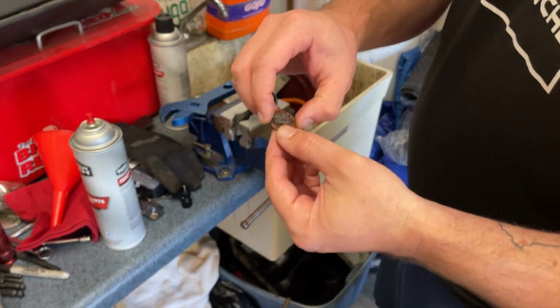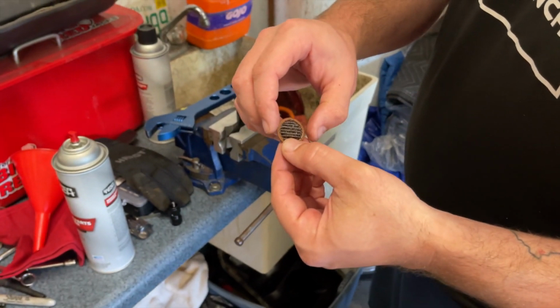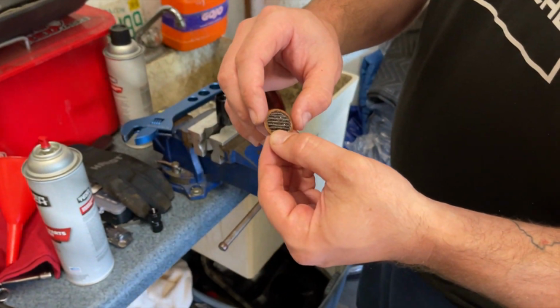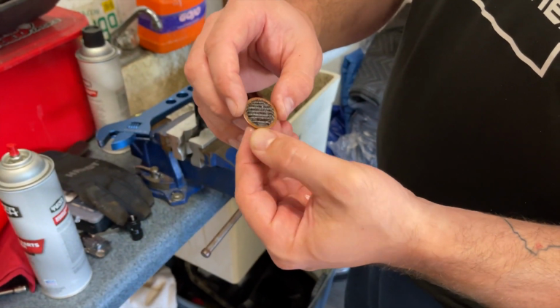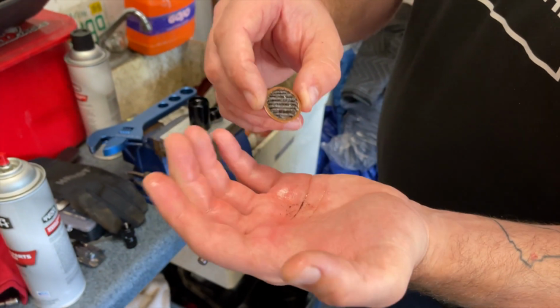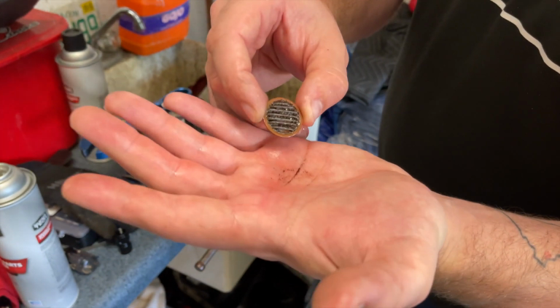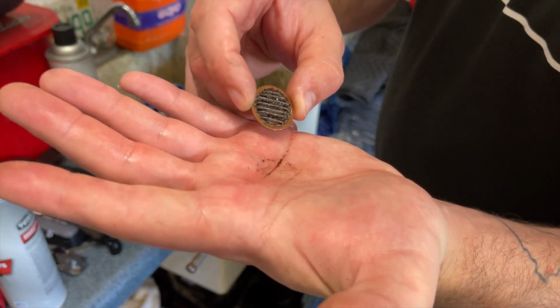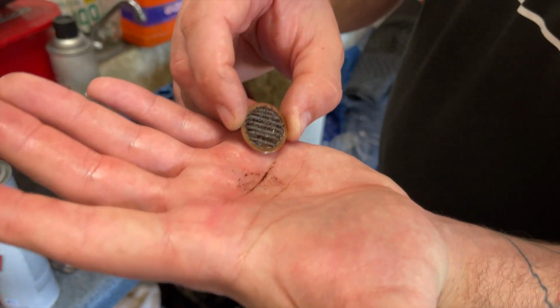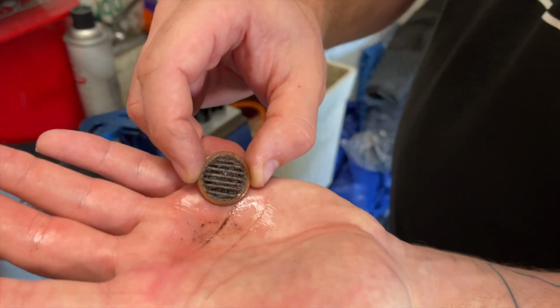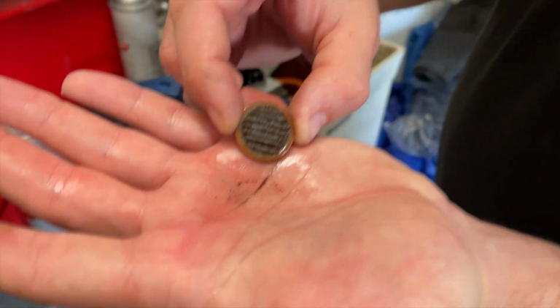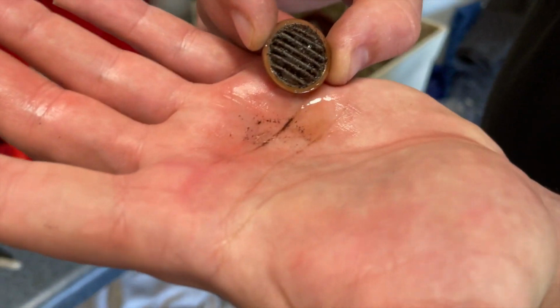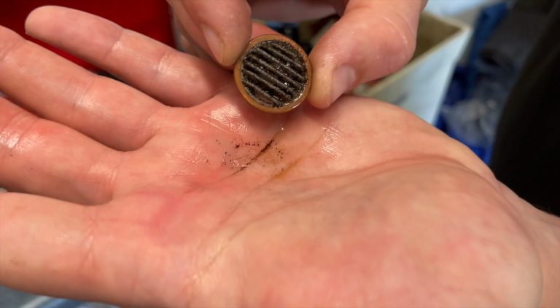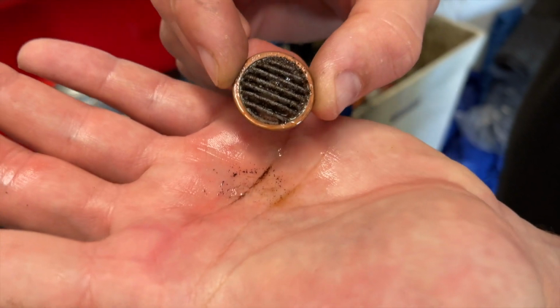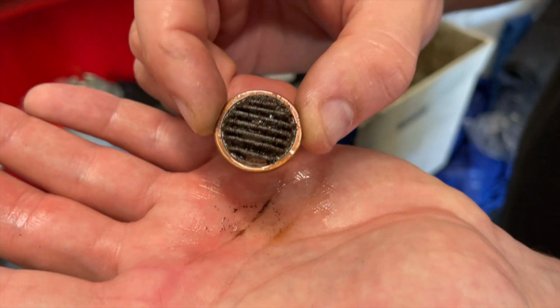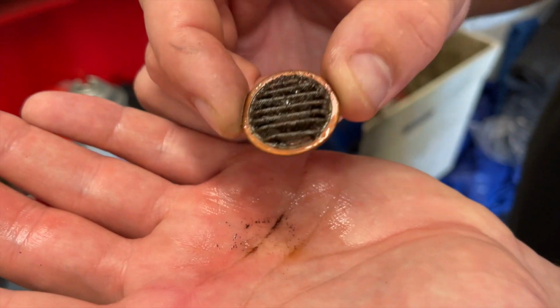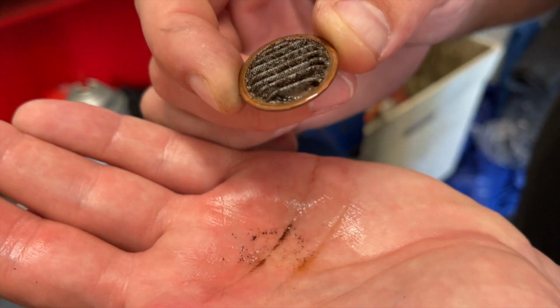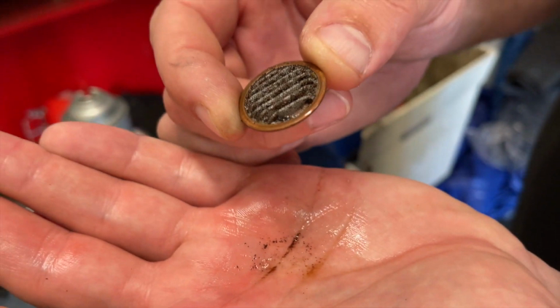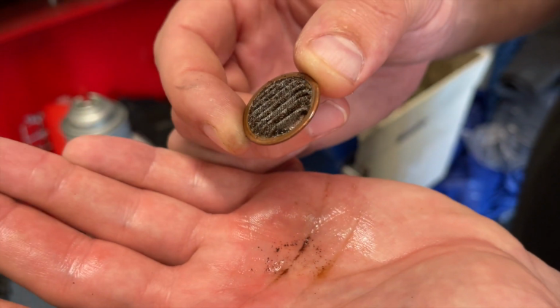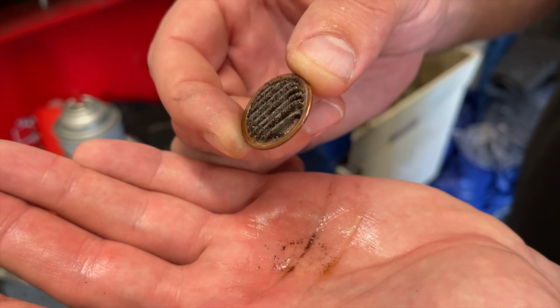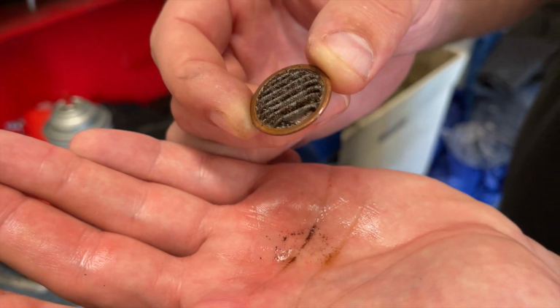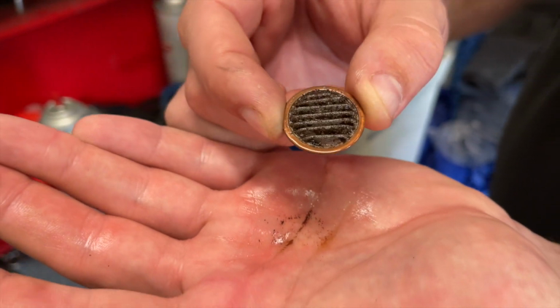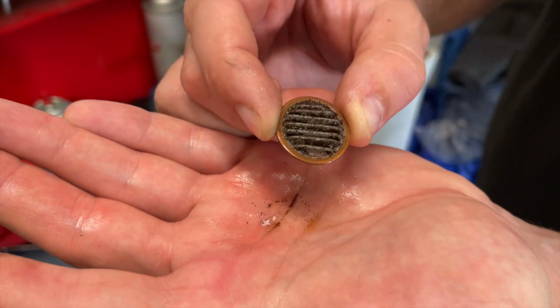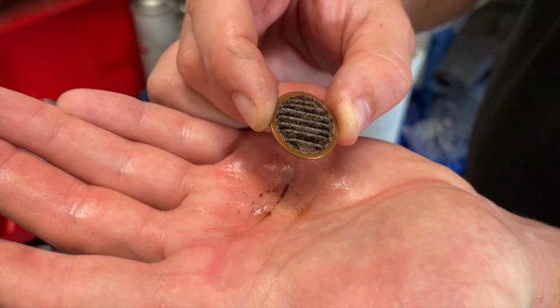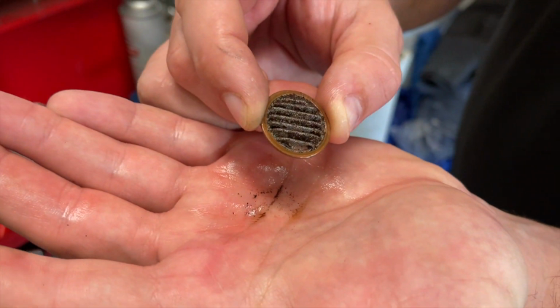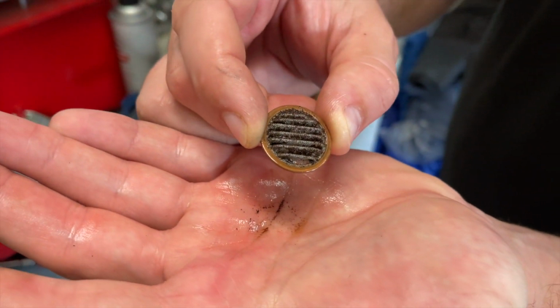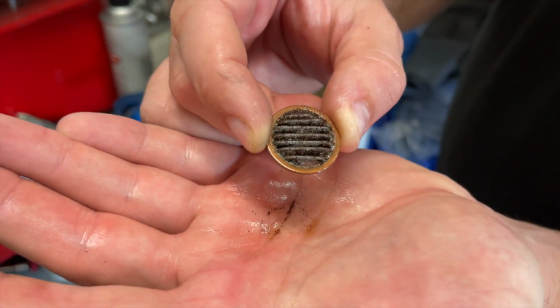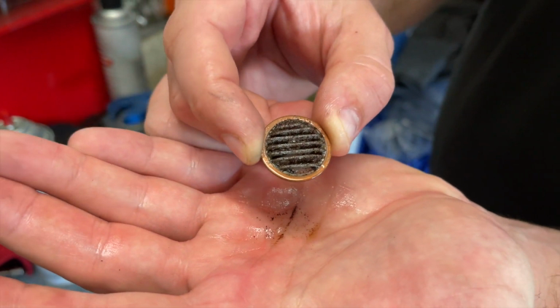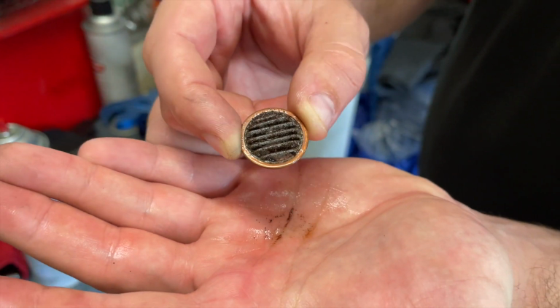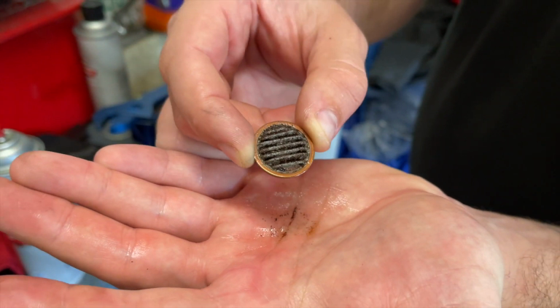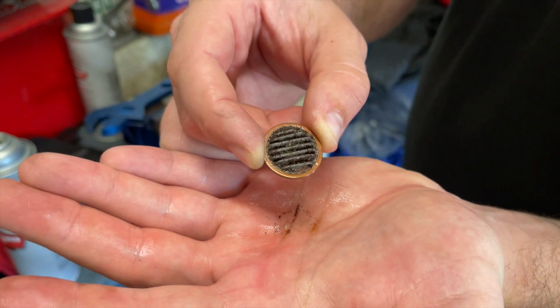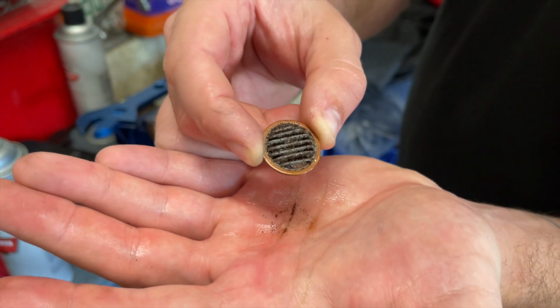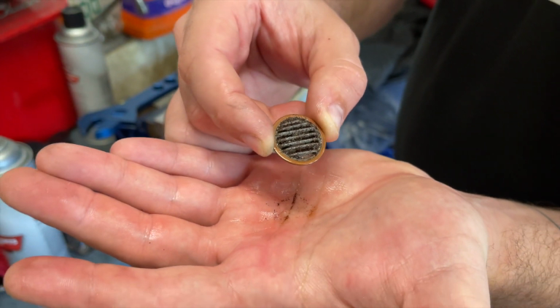How's that thing look? Pretty gross. Yeah, you better spray that thing out, clean it up.